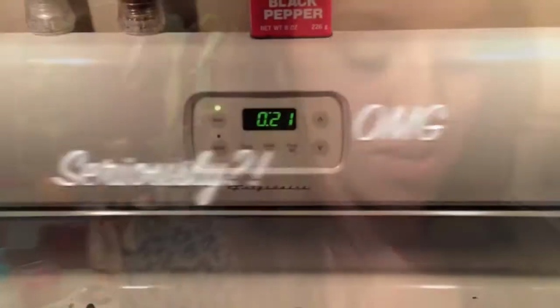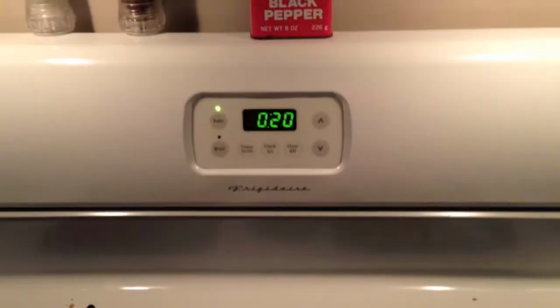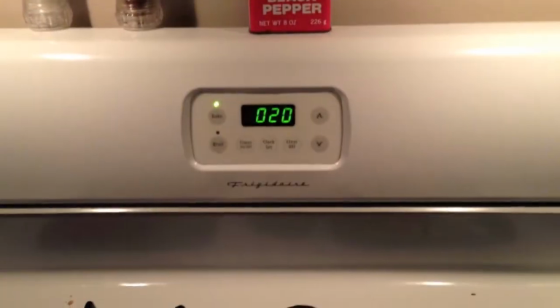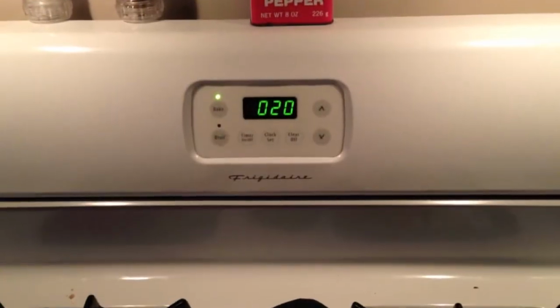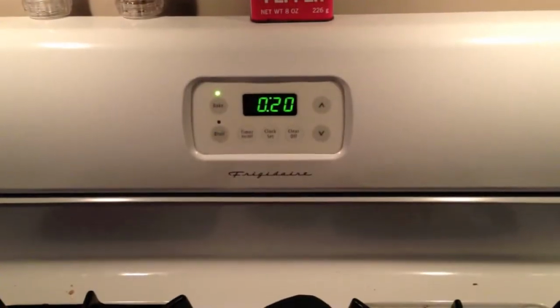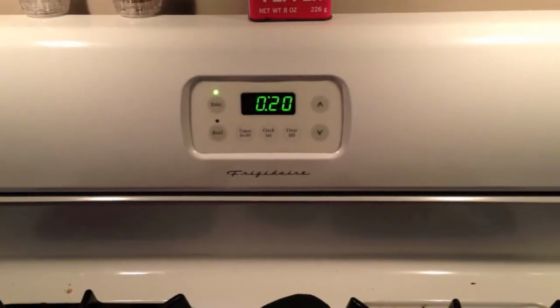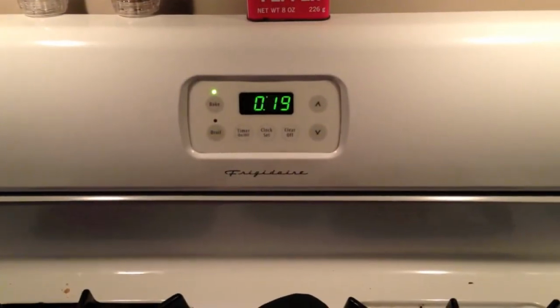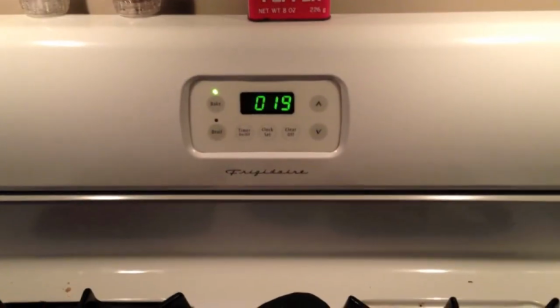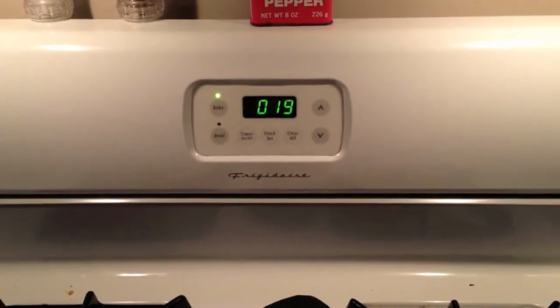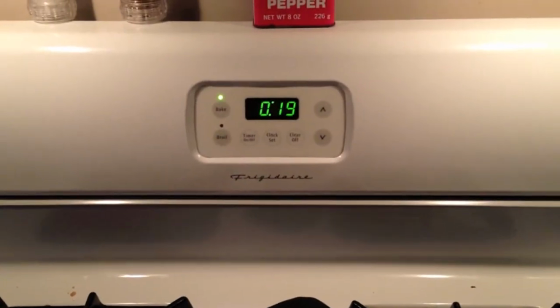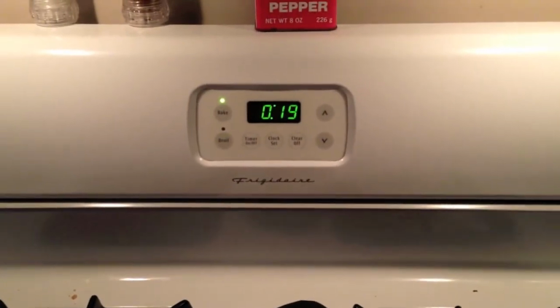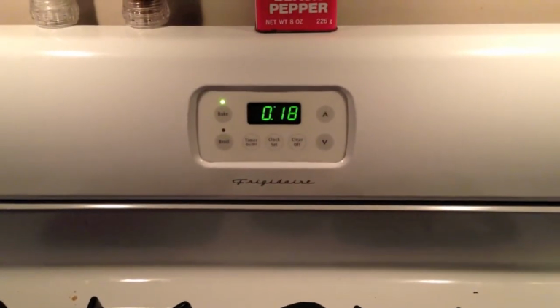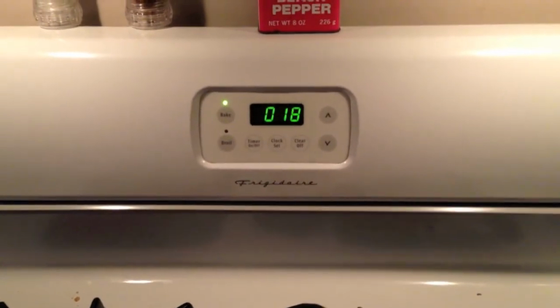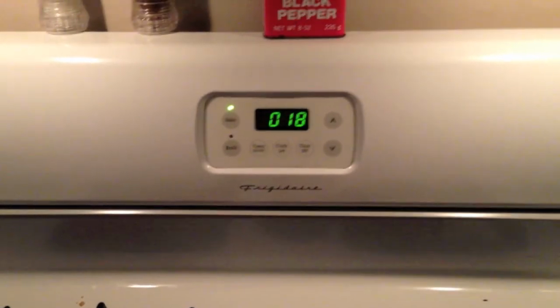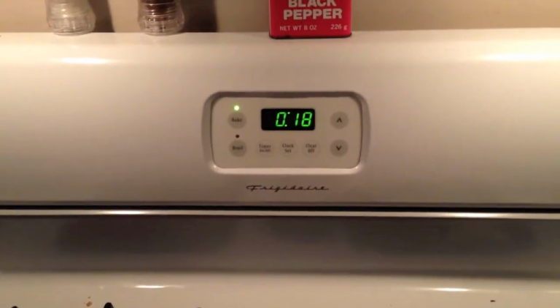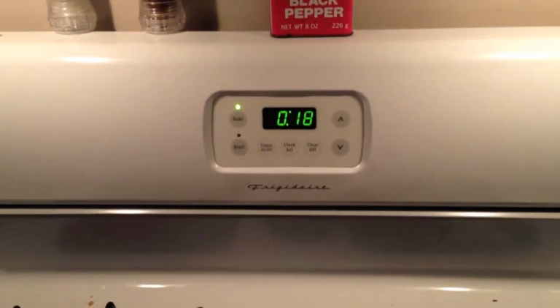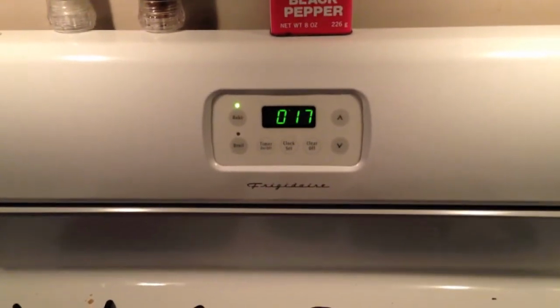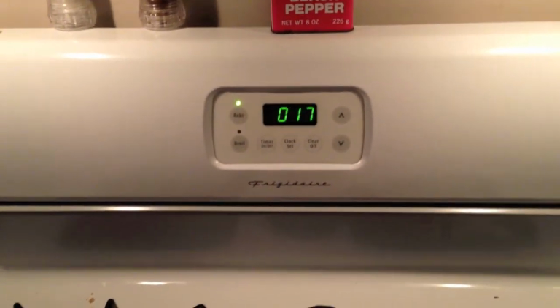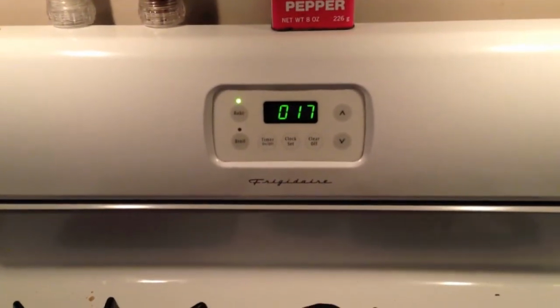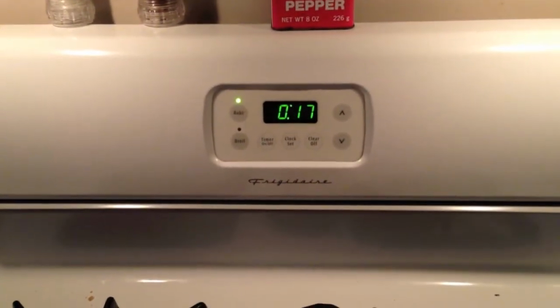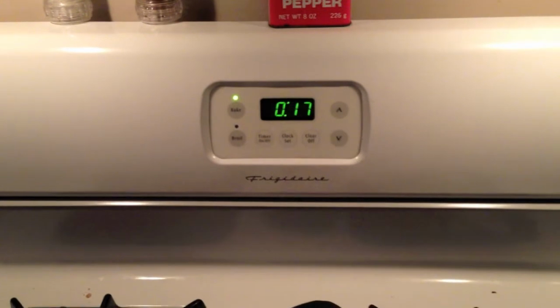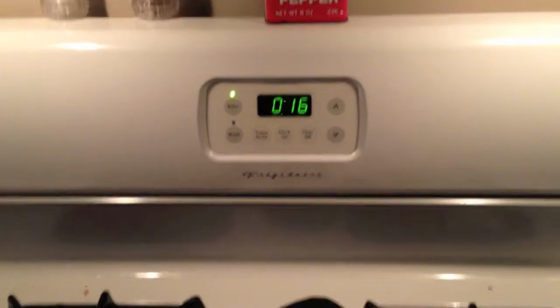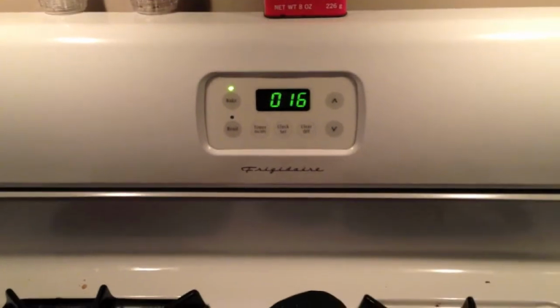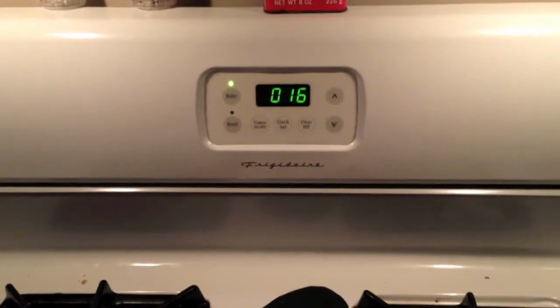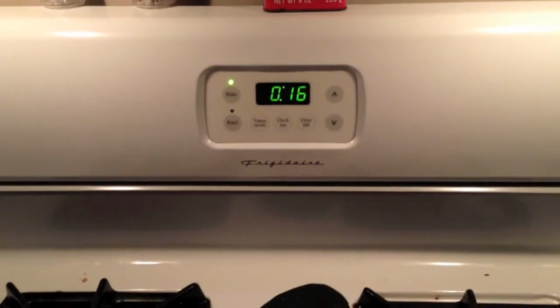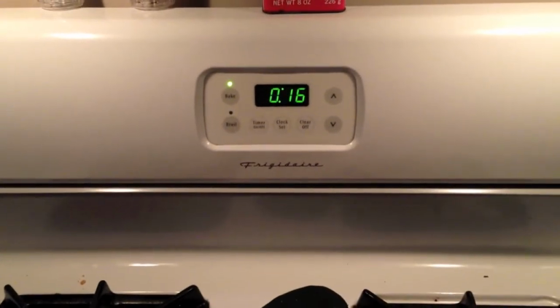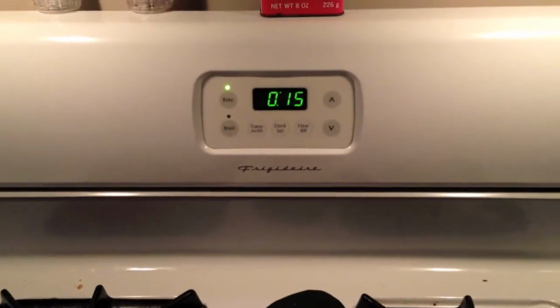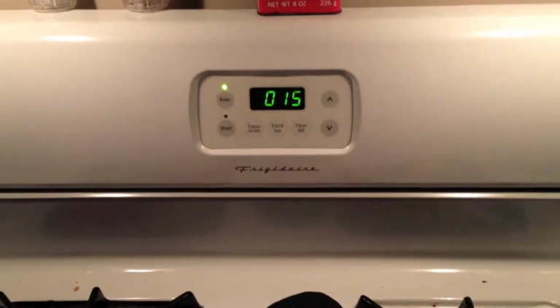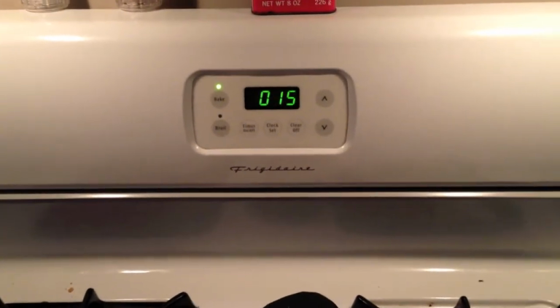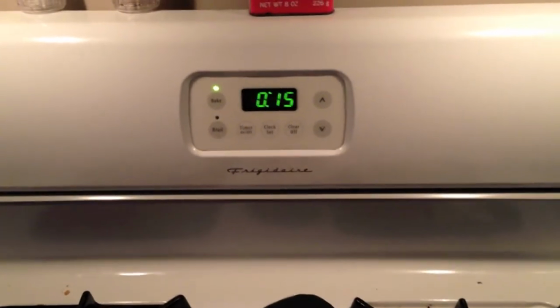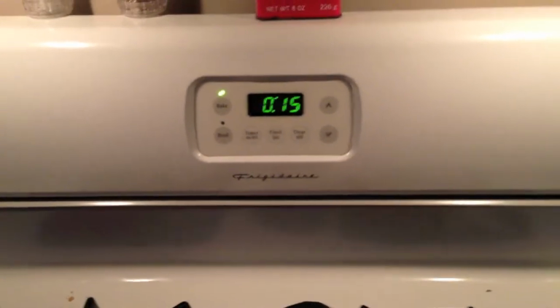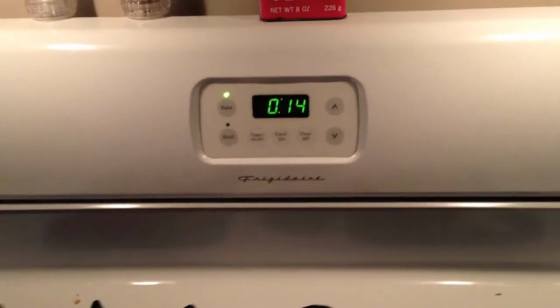We are at the final moment of Operation Apple Pie. The countdown.